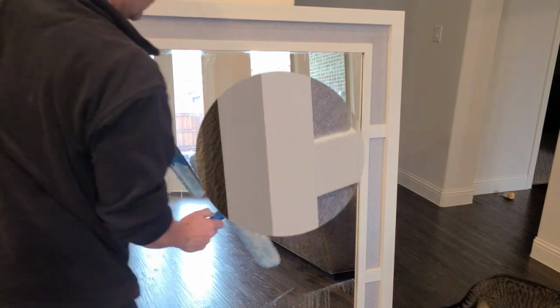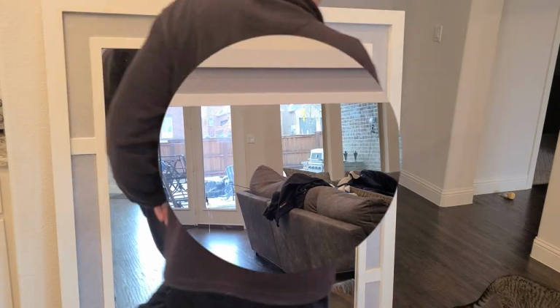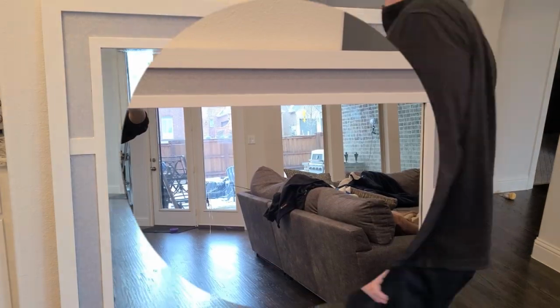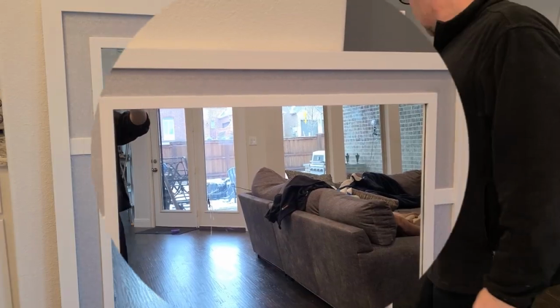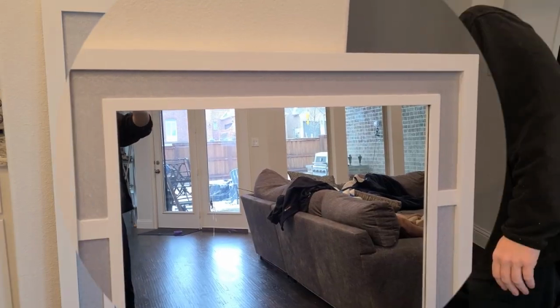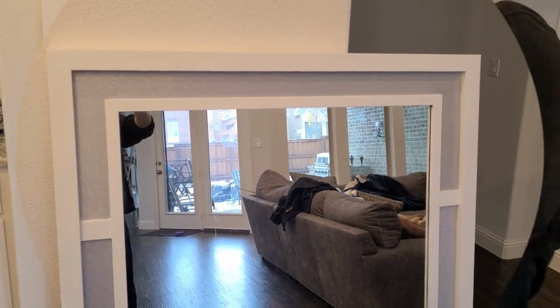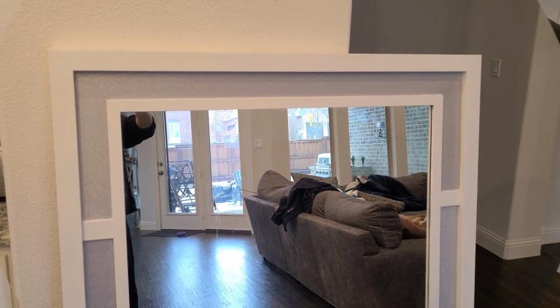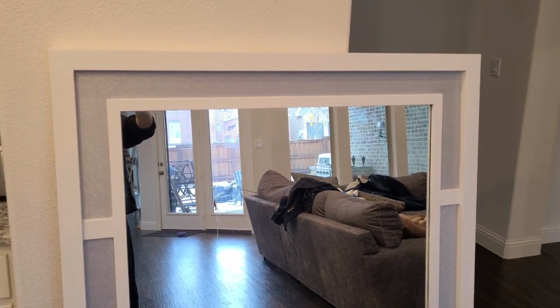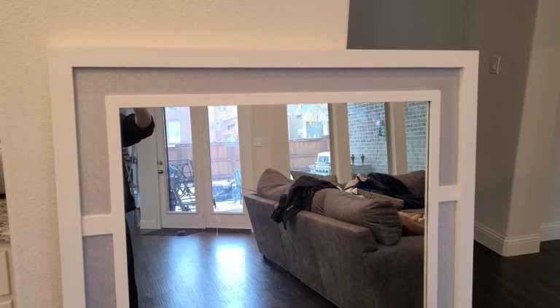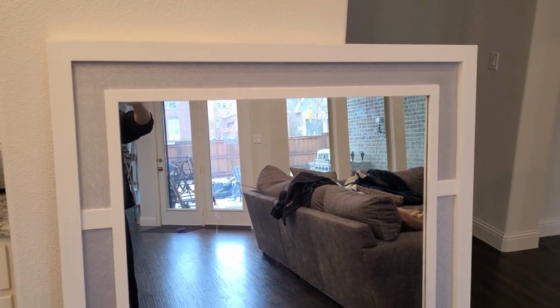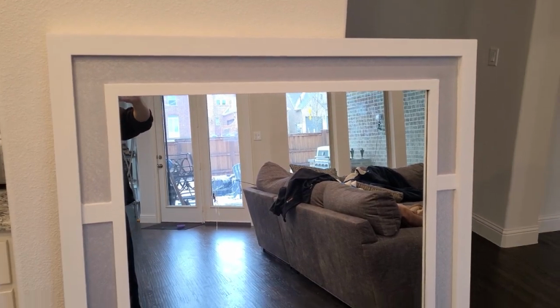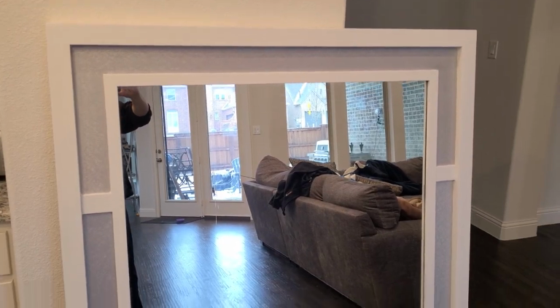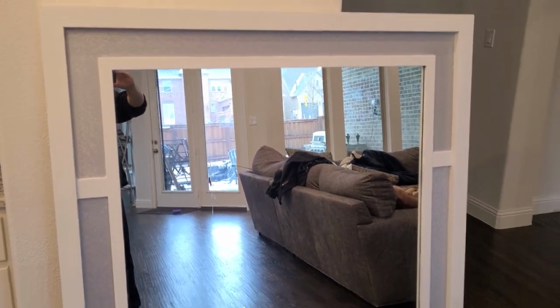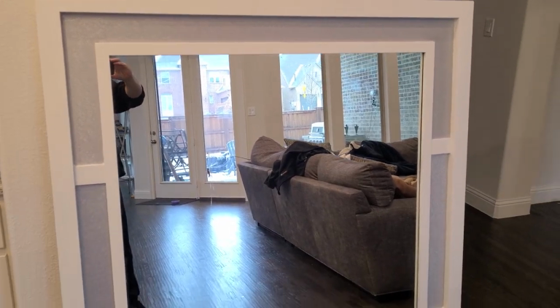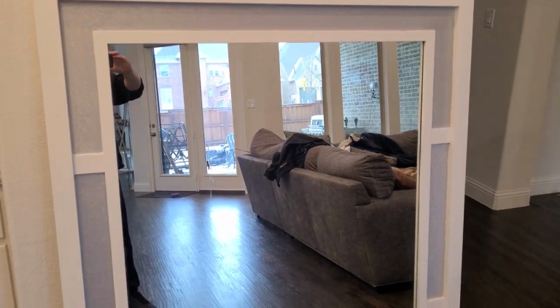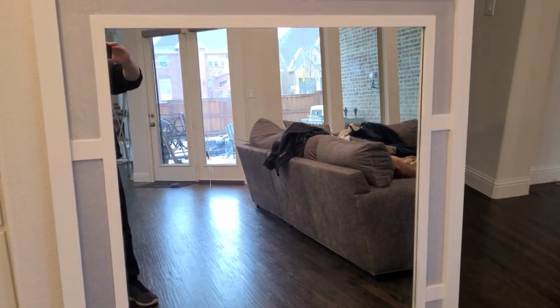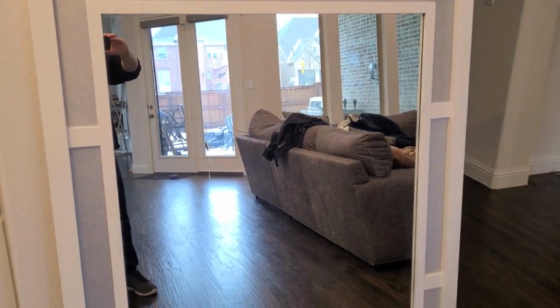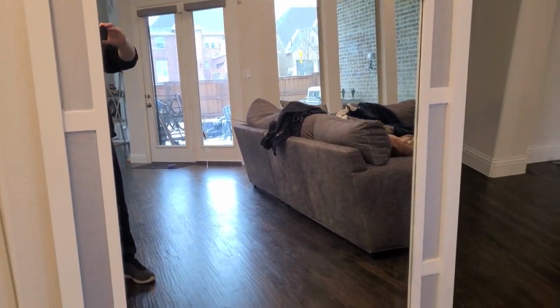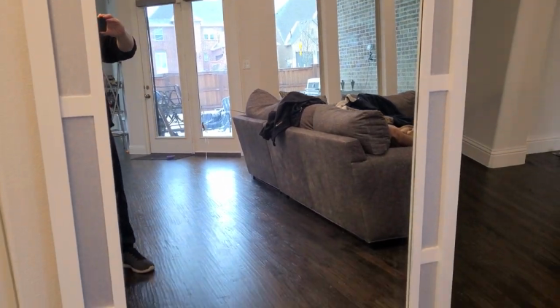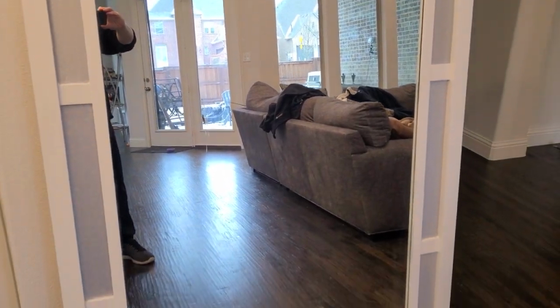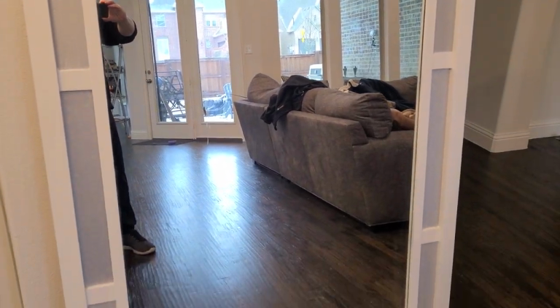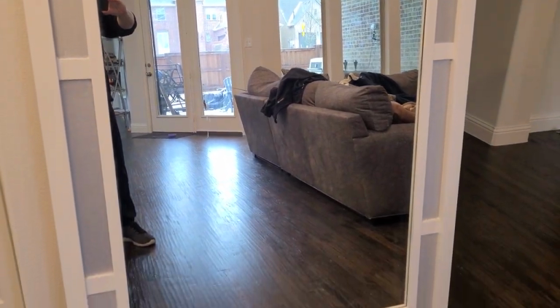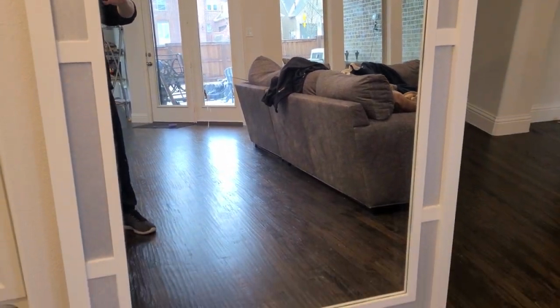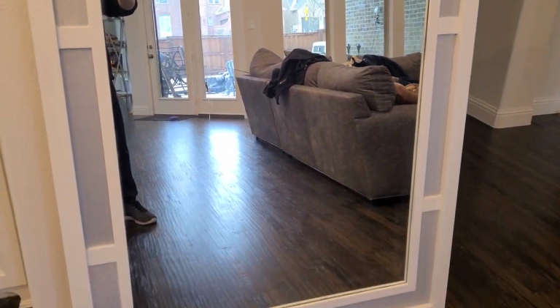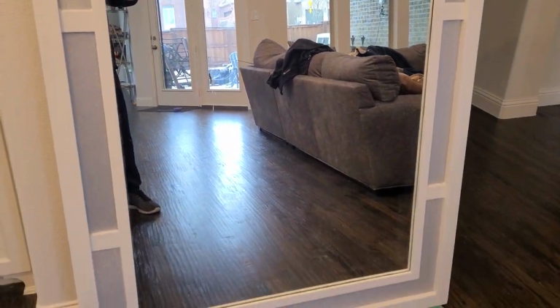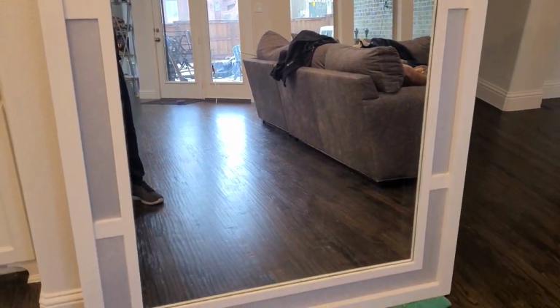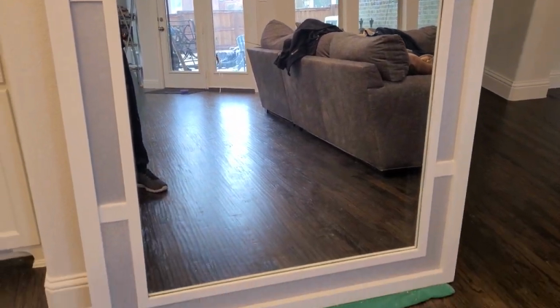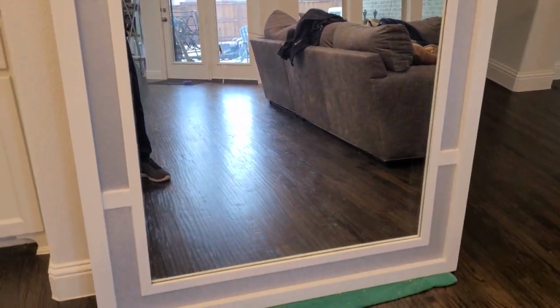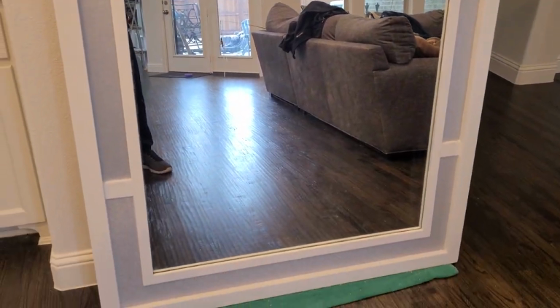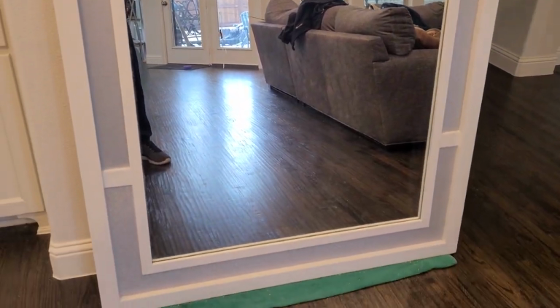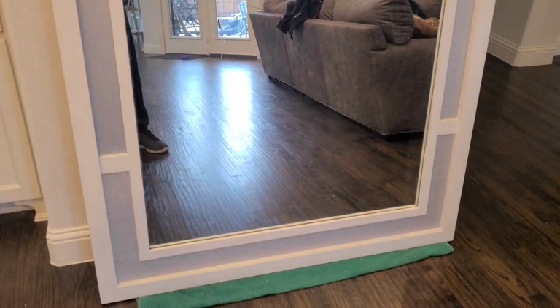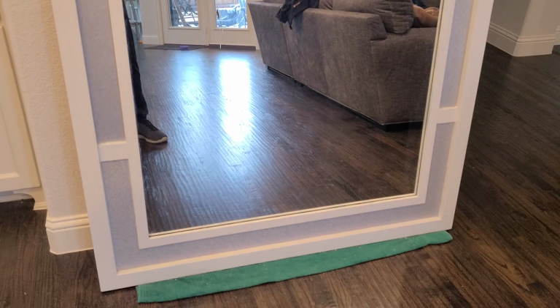Here we are at the end. I think it turned out pretty well. I'm certainly happy to have saved it from the landfill.